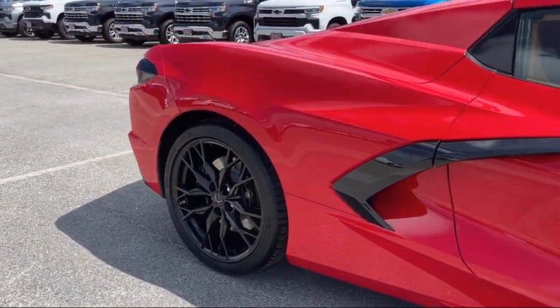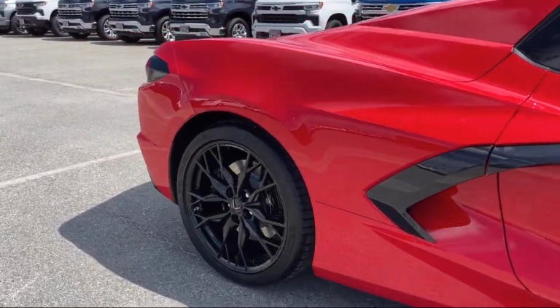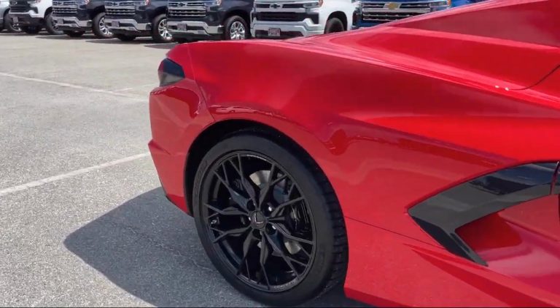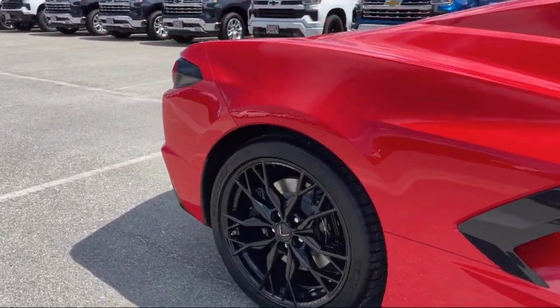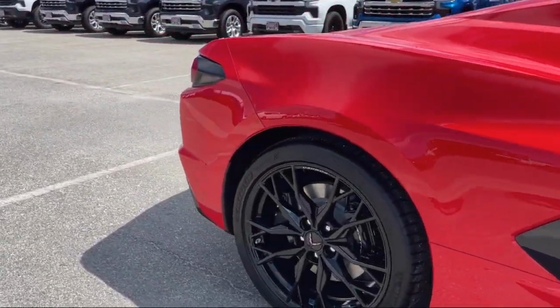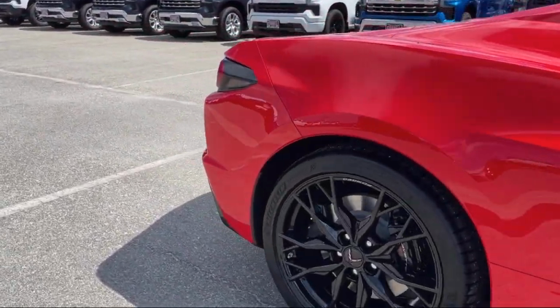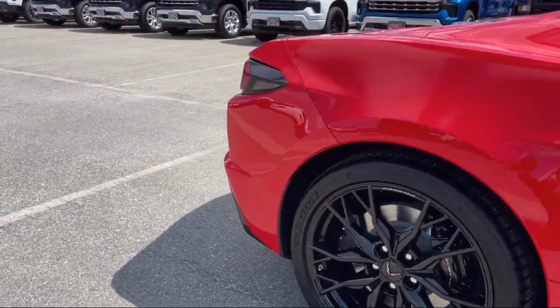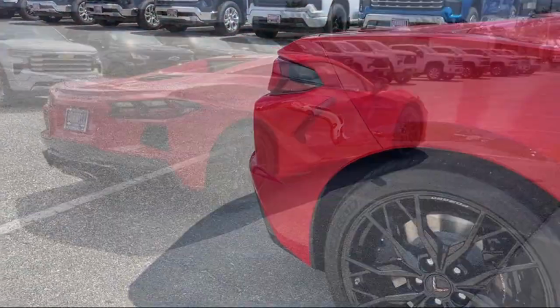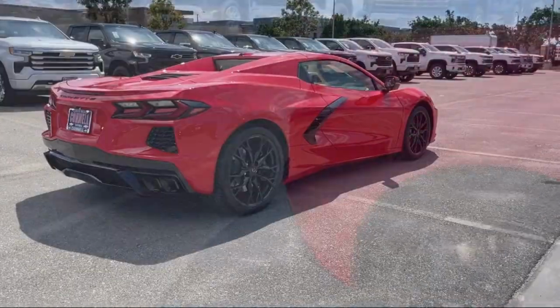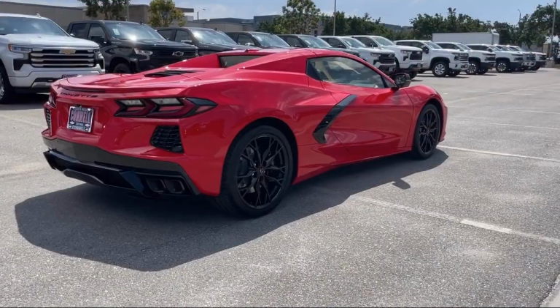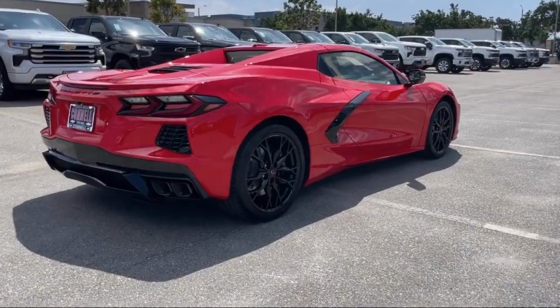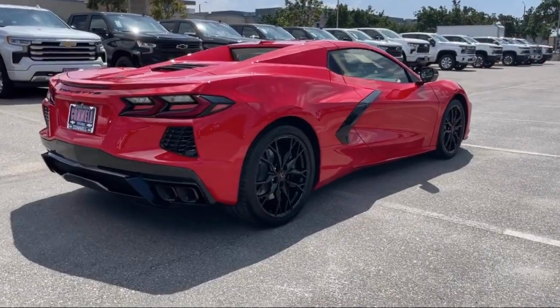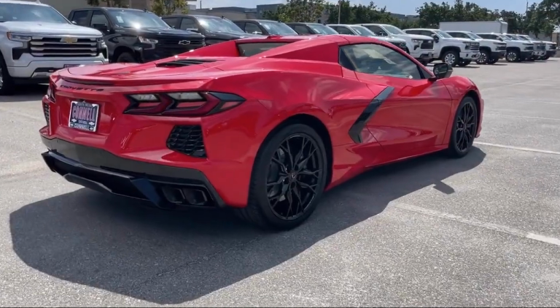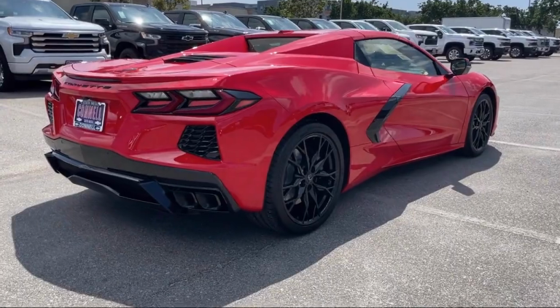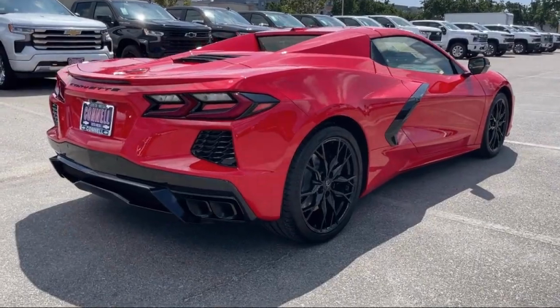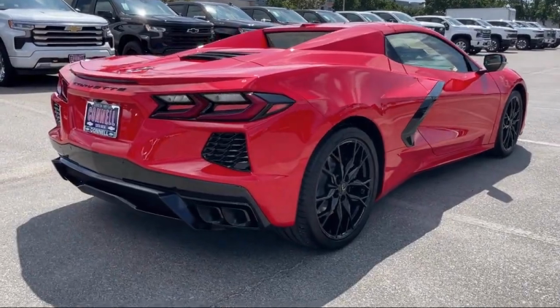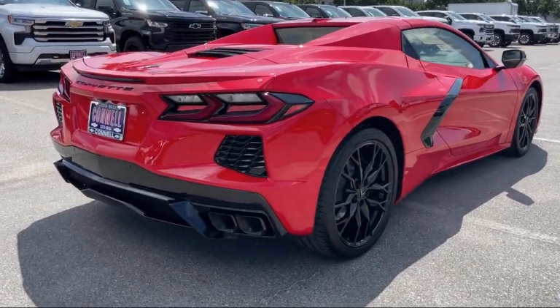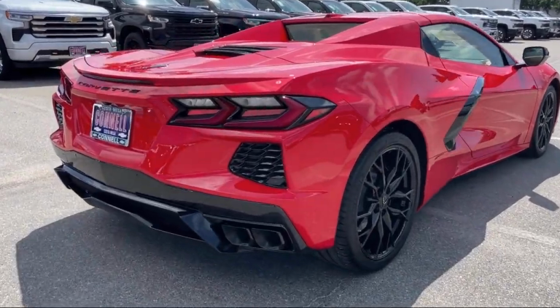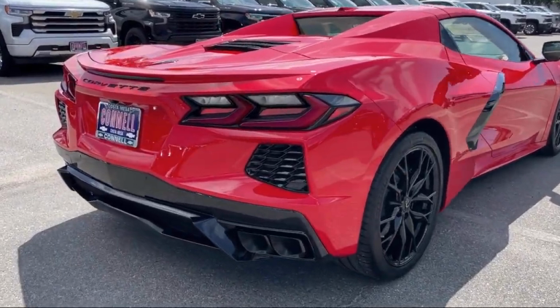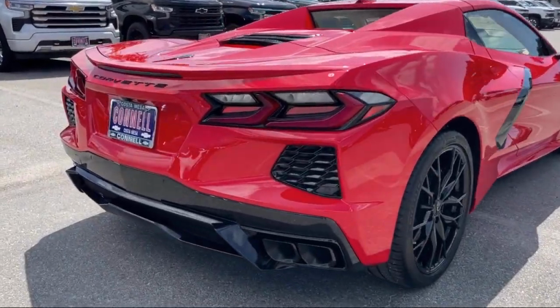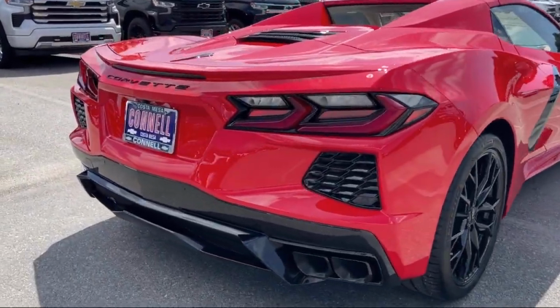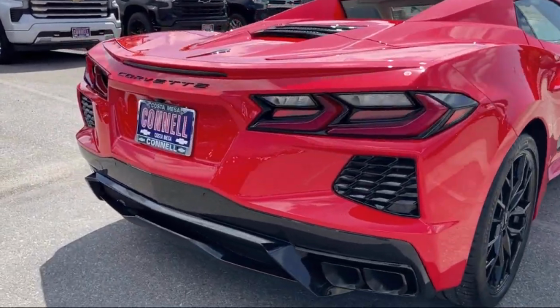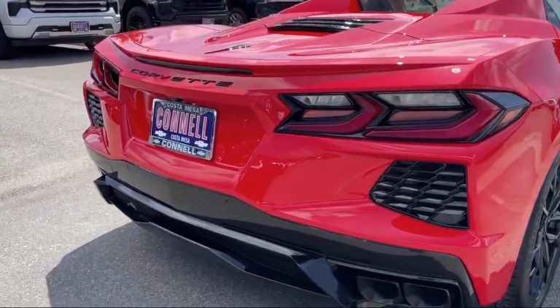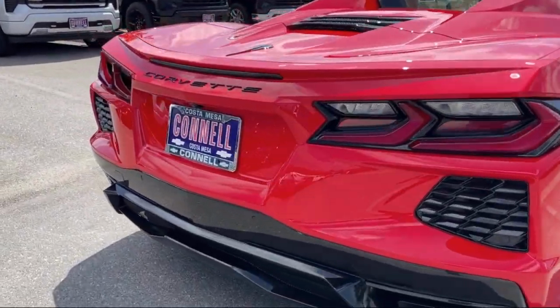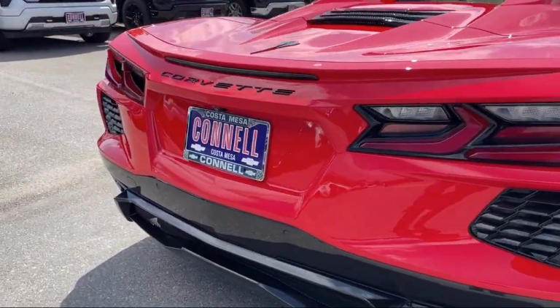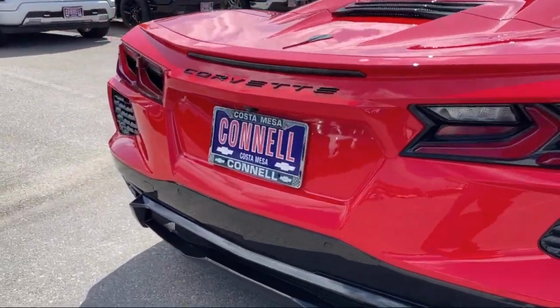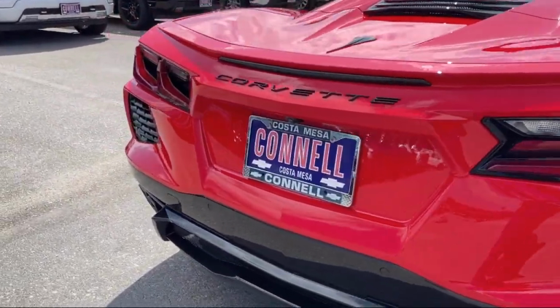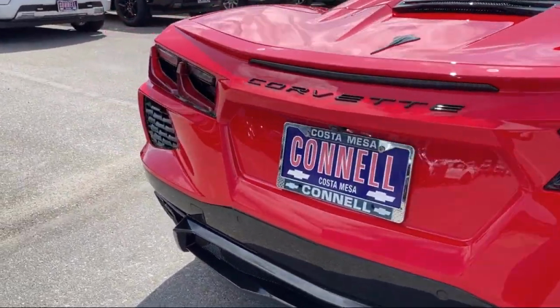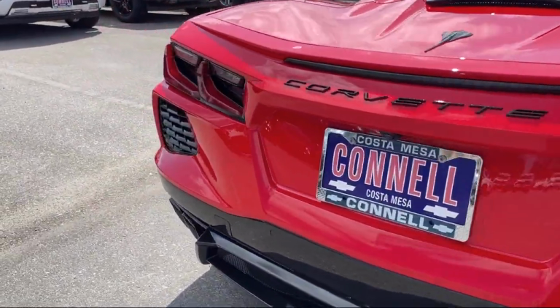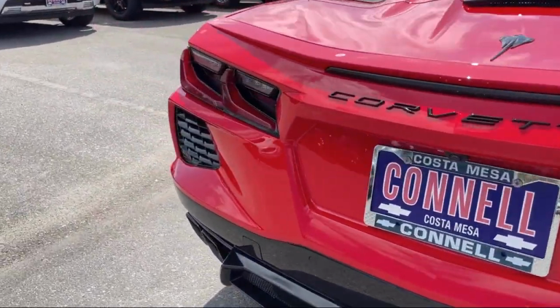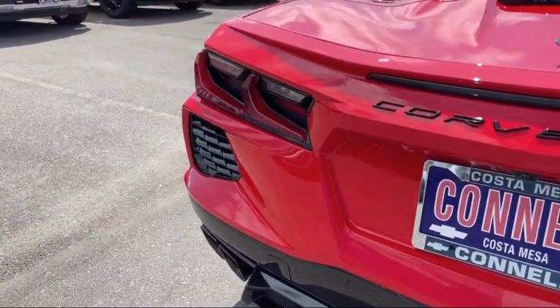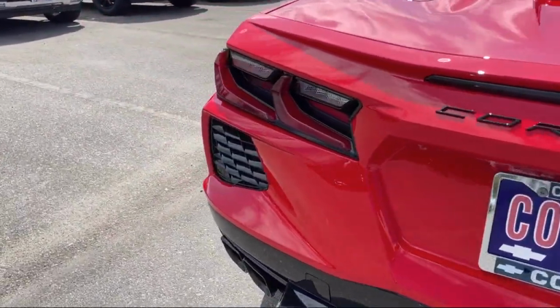It also features heated front seats, auxiliary audio input, keyless entry, seat memory, and a universal garage door opener.